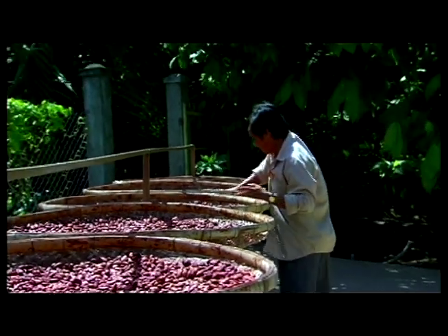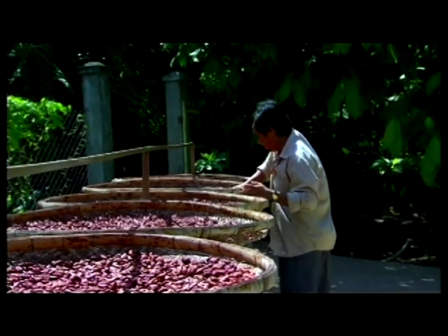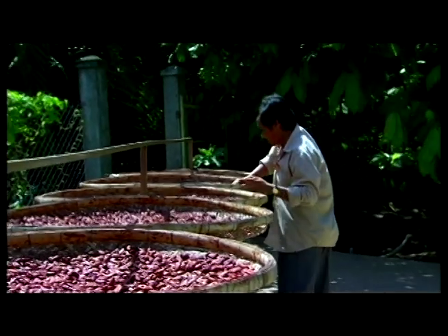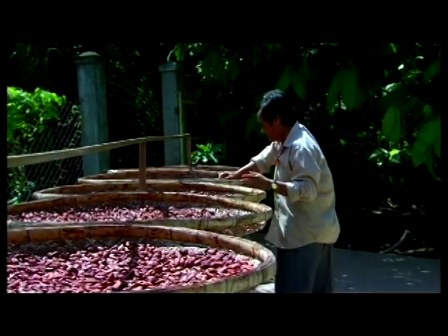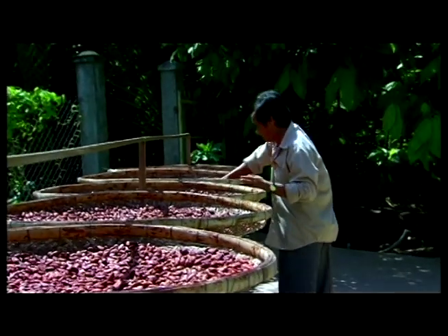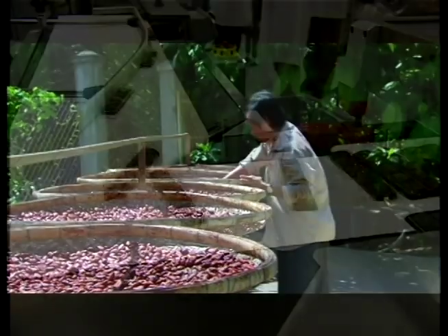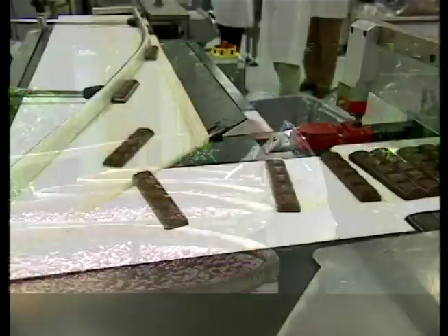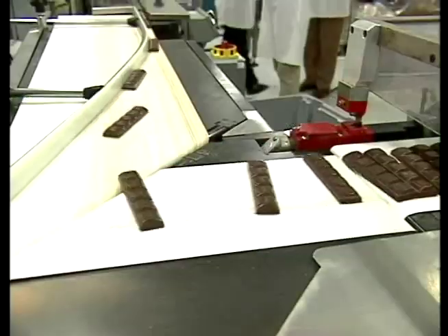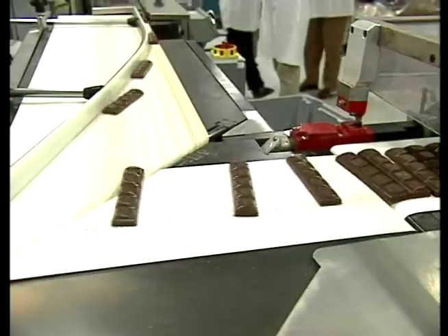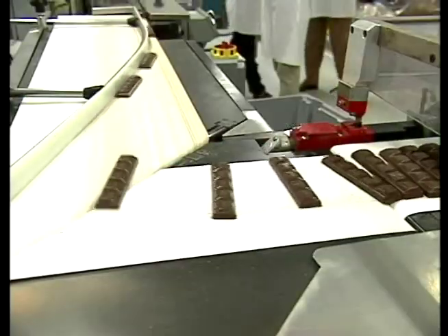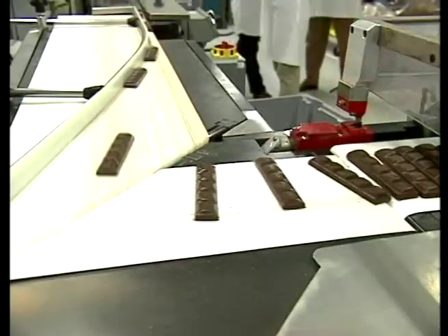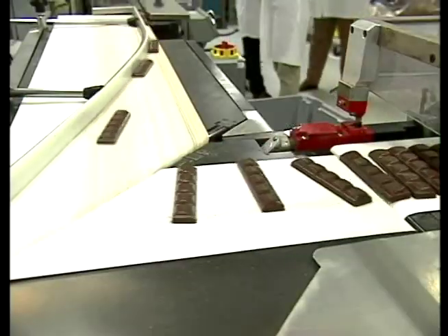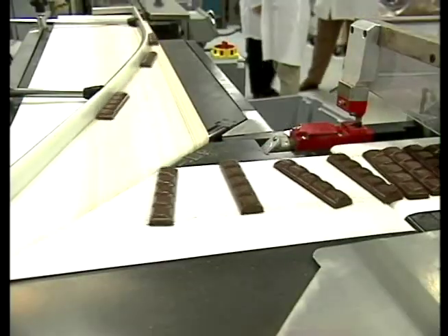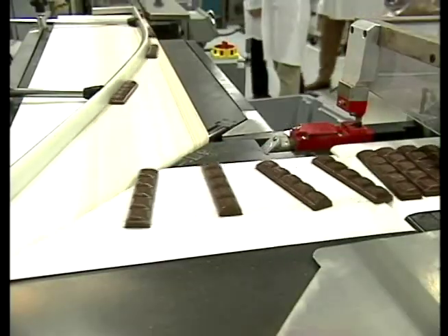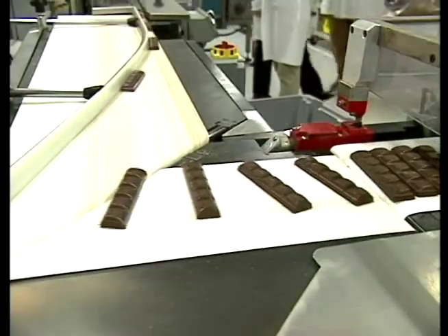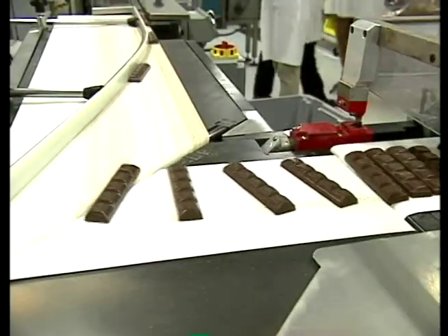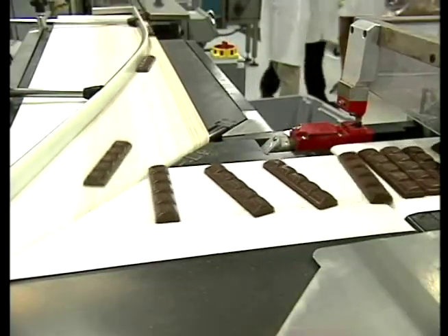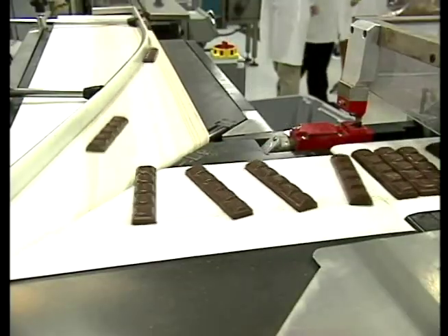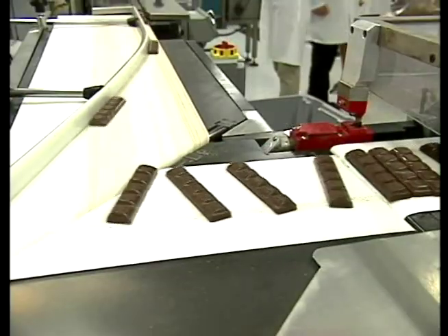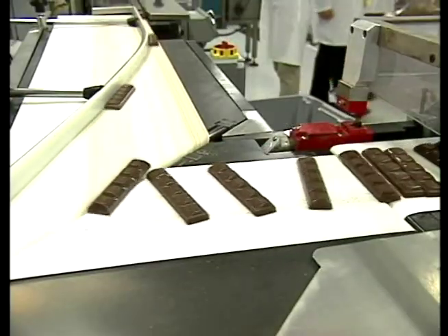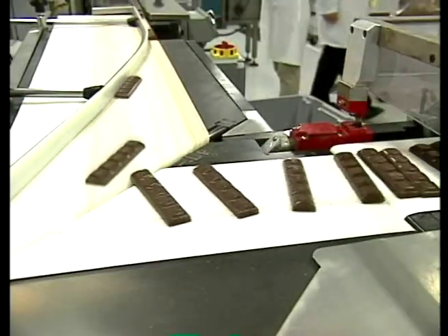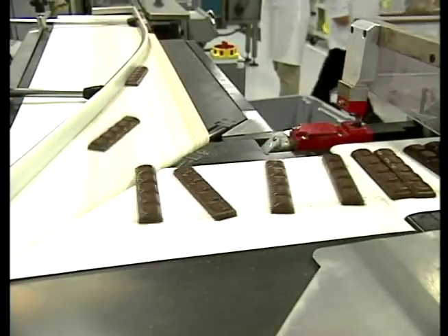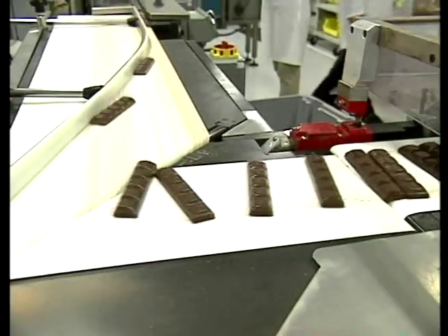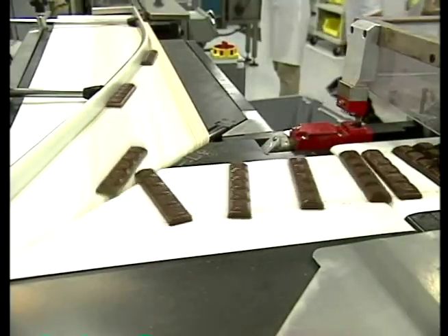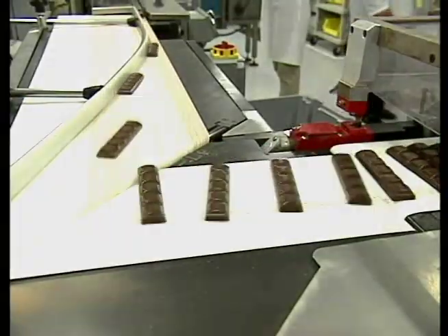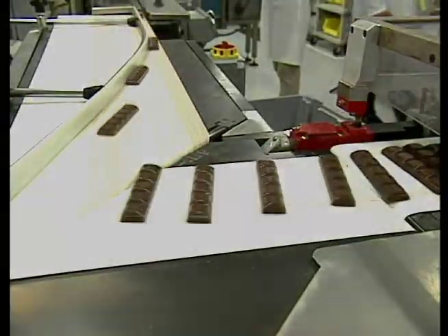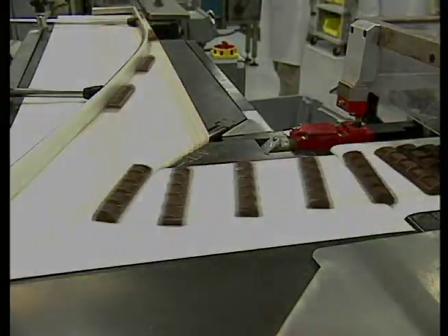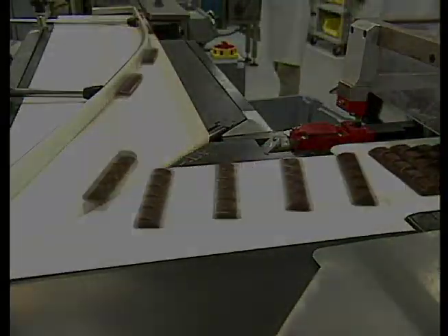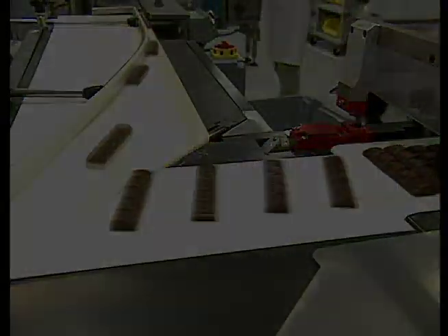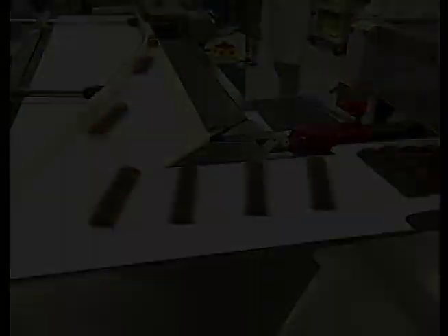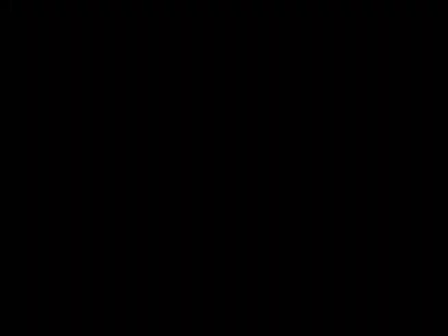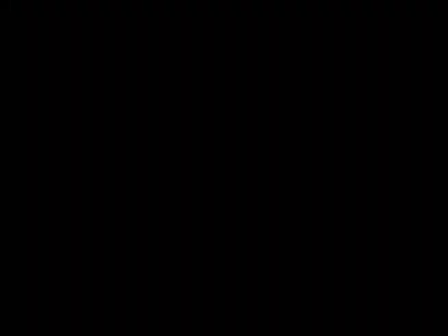And through this work, perhaps chocolate will taste even better. This is Jeff Gluck reporting.